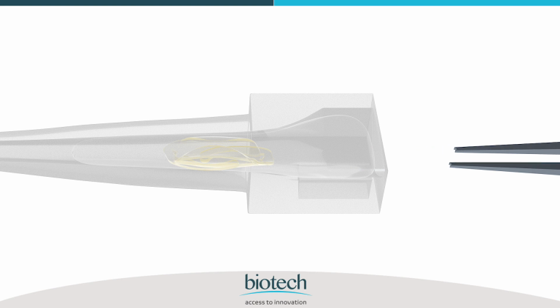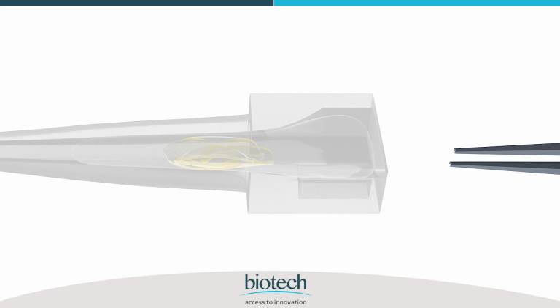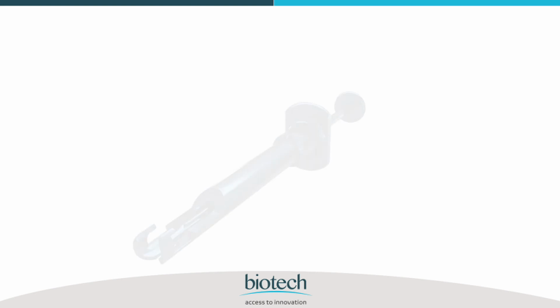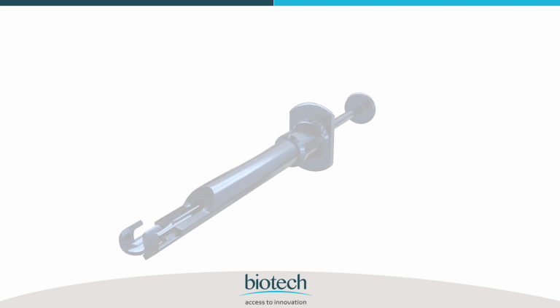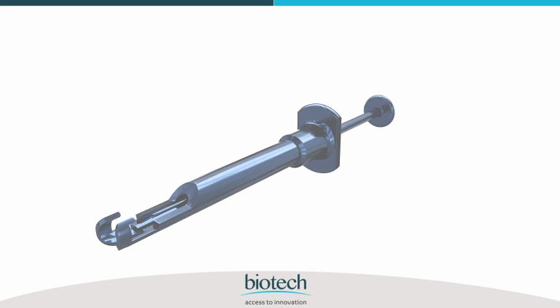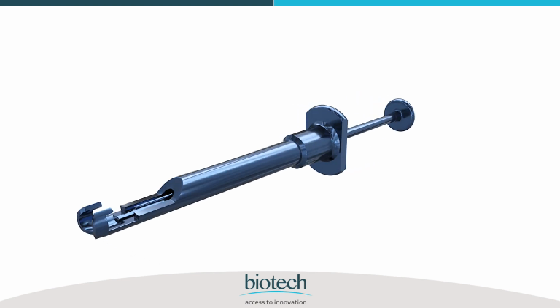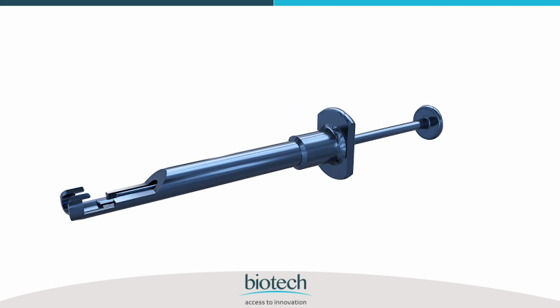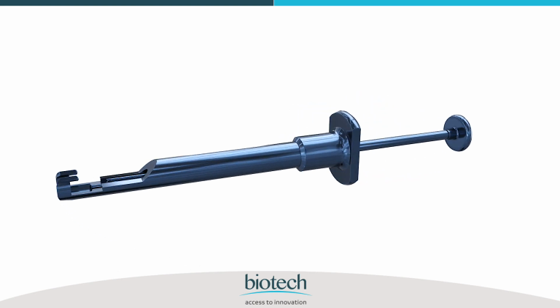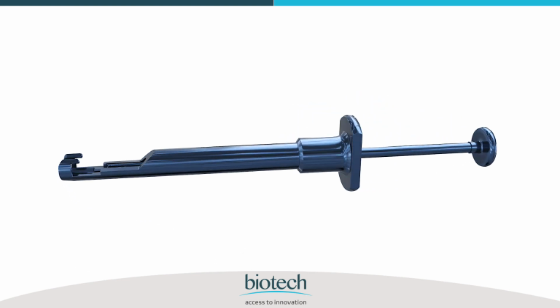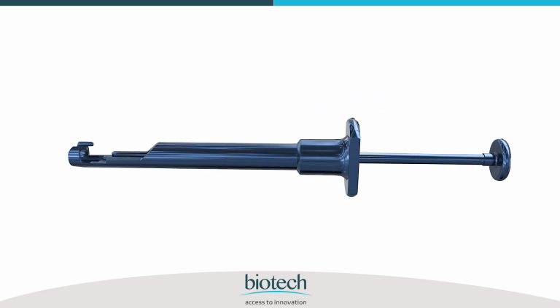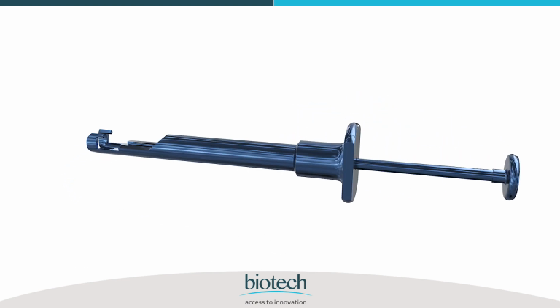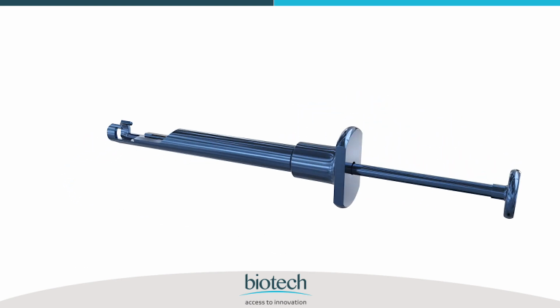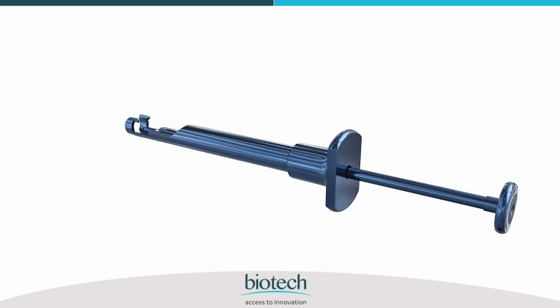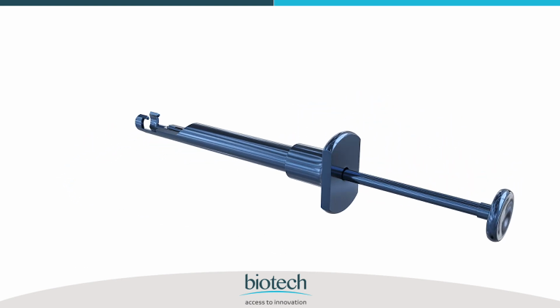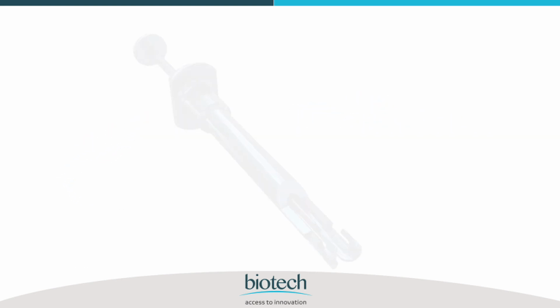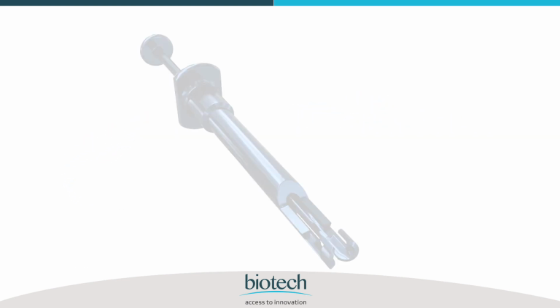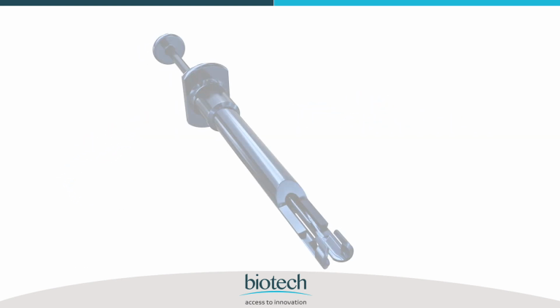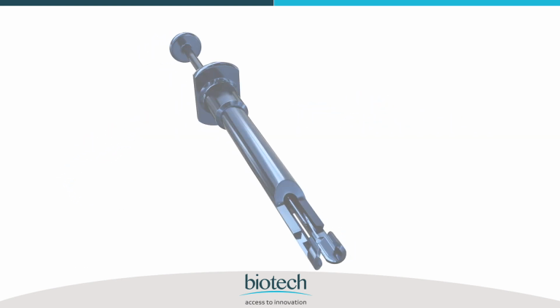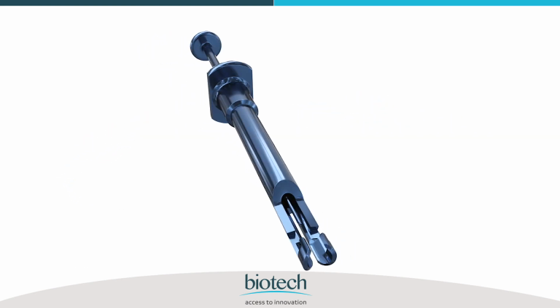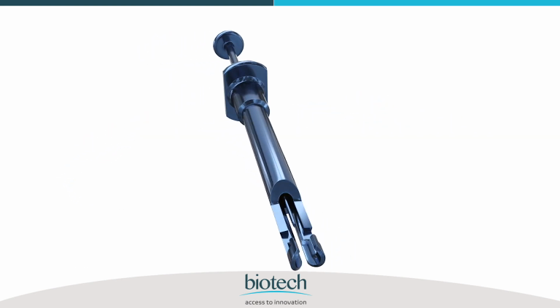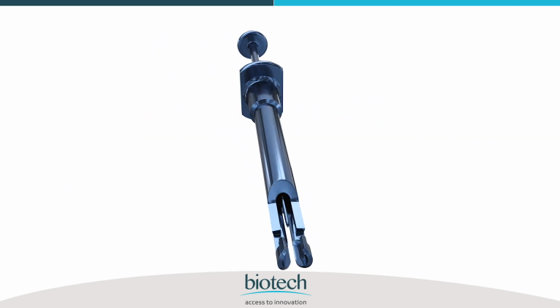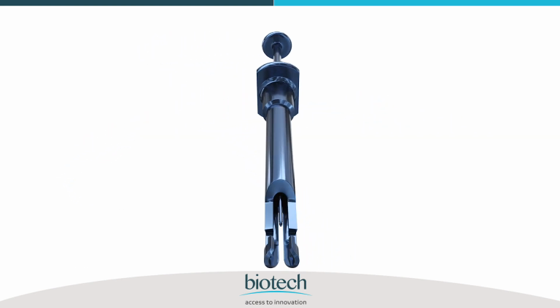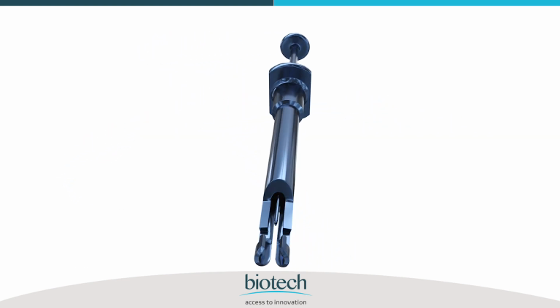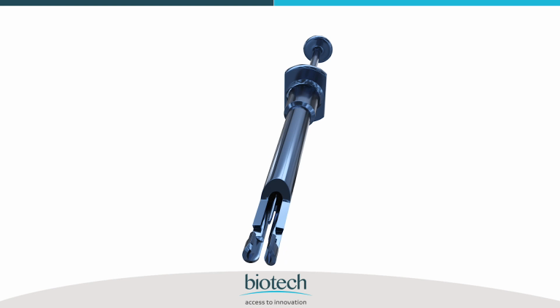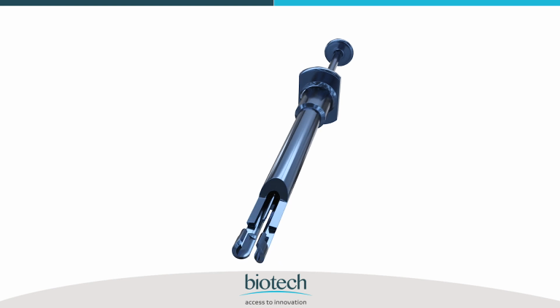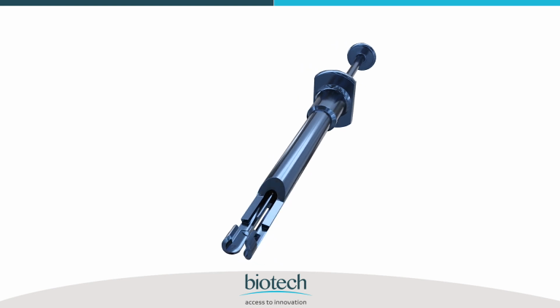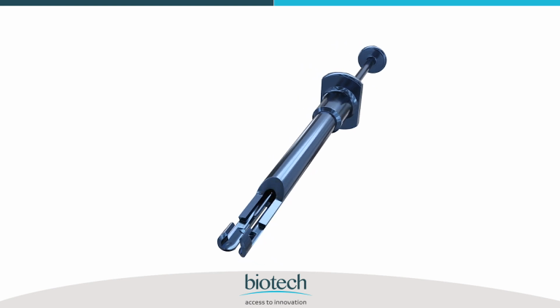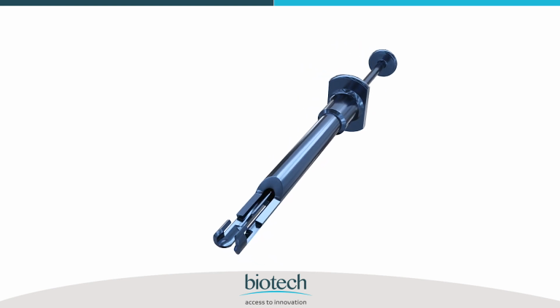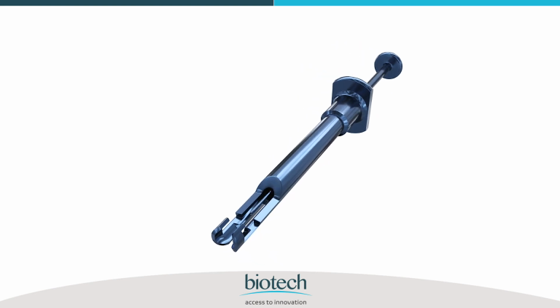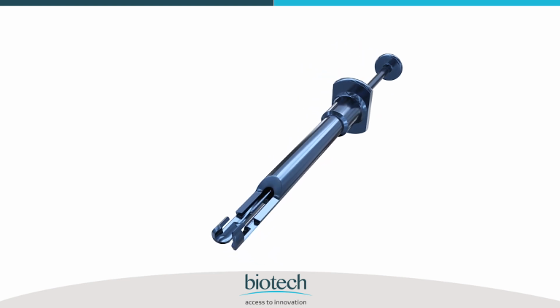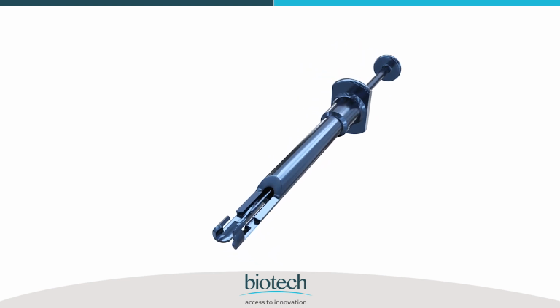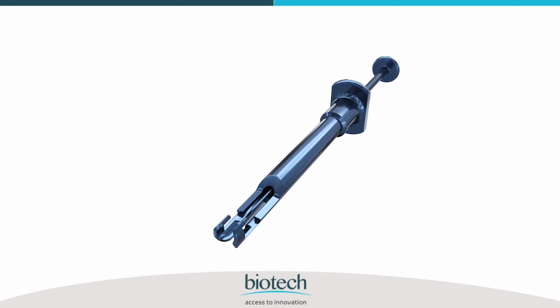Enjoy using this advanced delivery system to implant Biotech's hydrophobic range of IOLs.